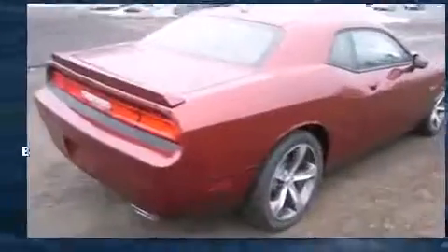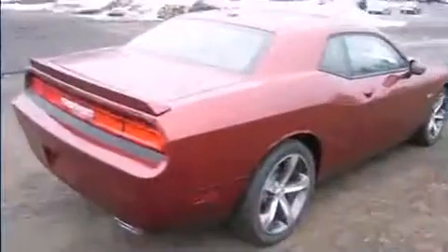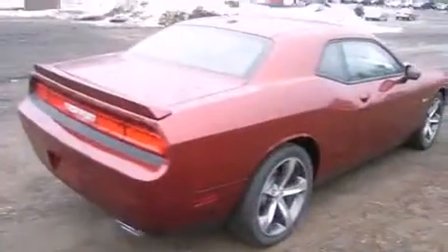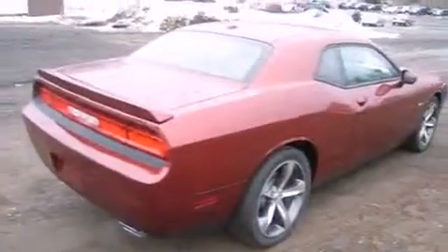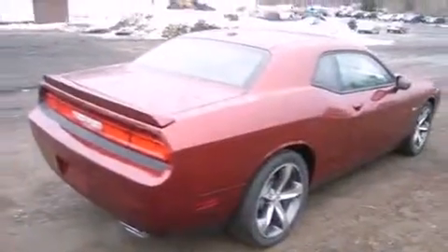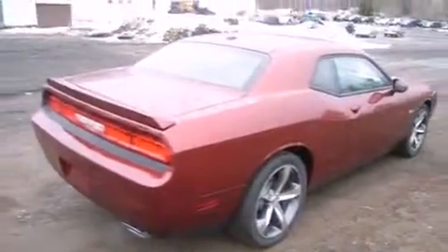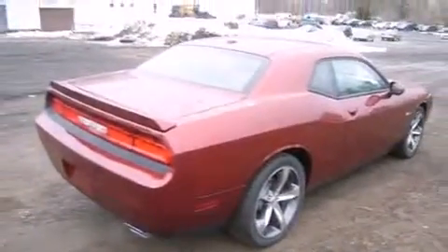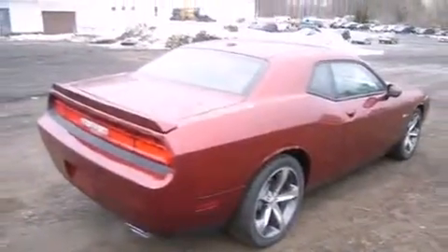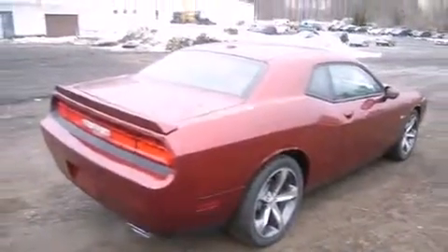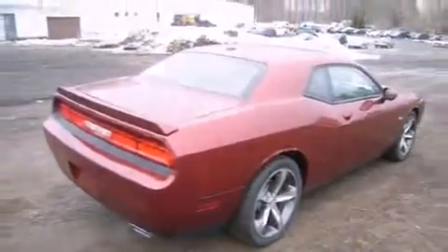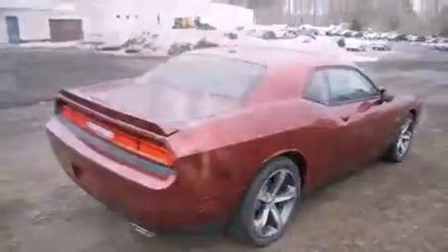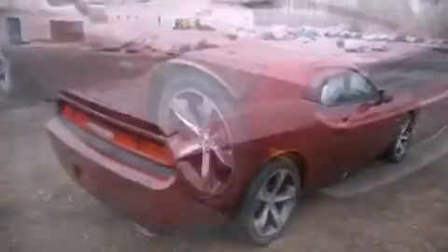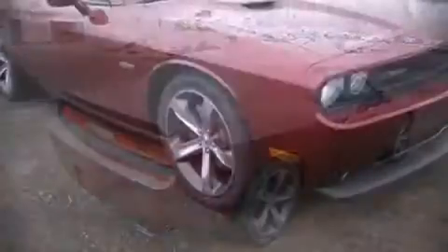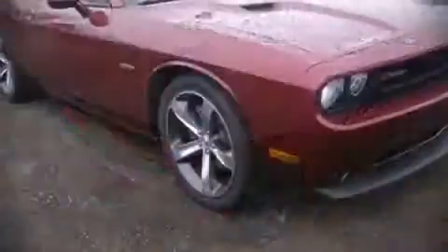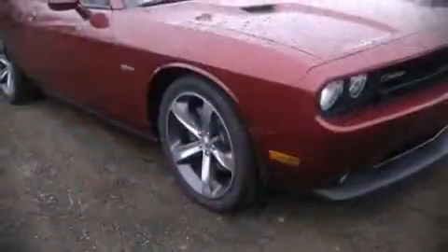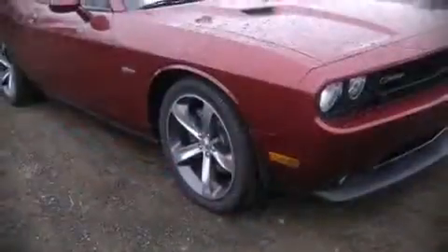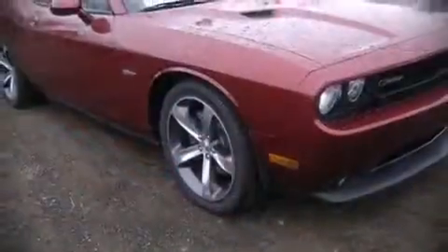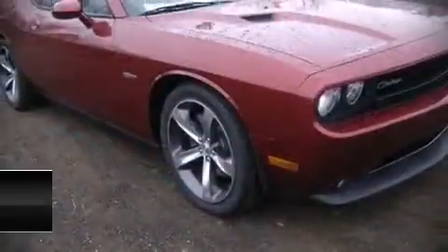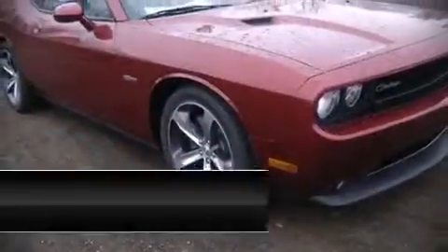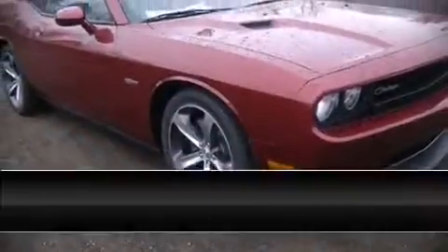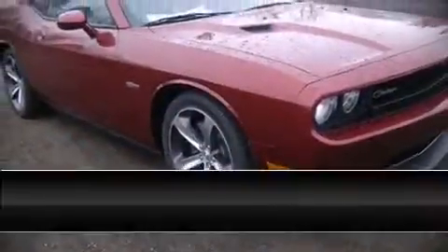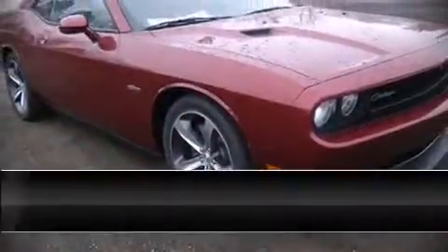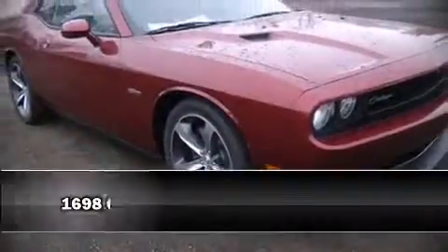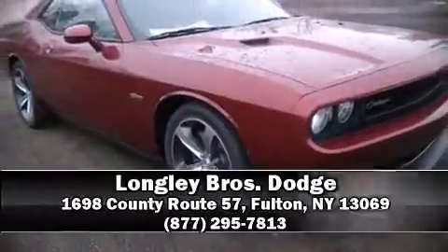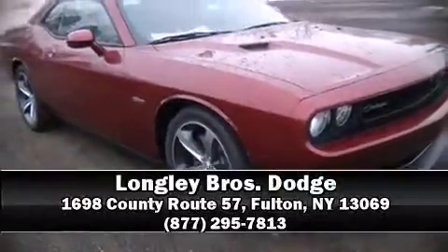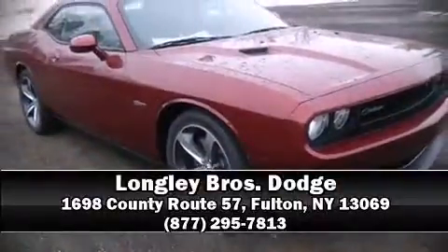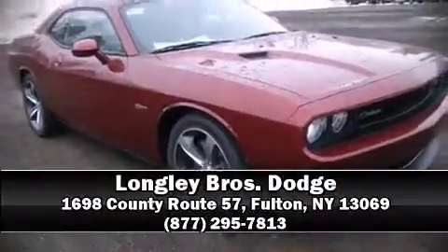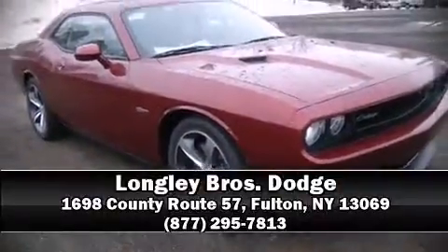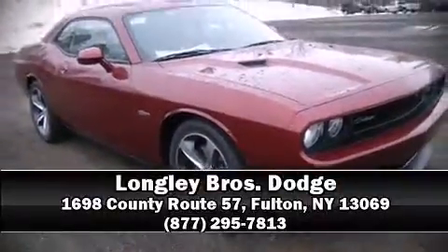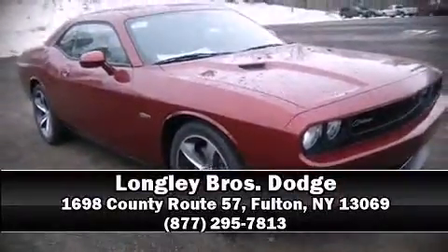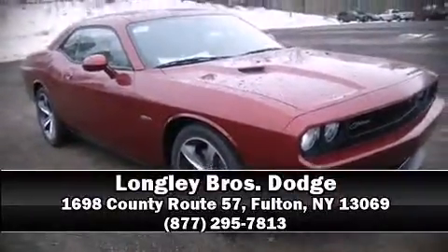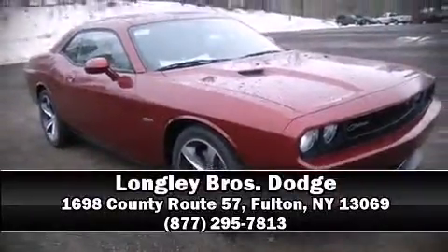Brakes with ABS. Stop by our dealership or give us a call for more information.